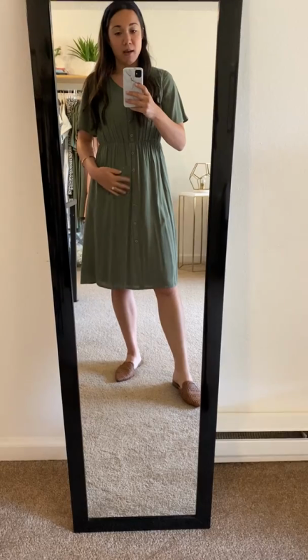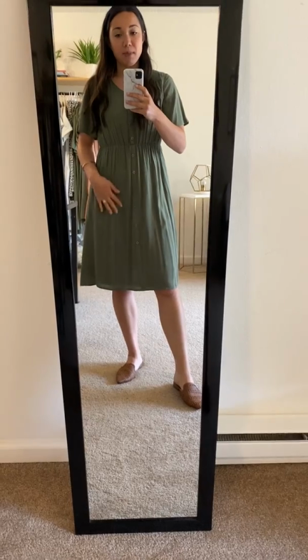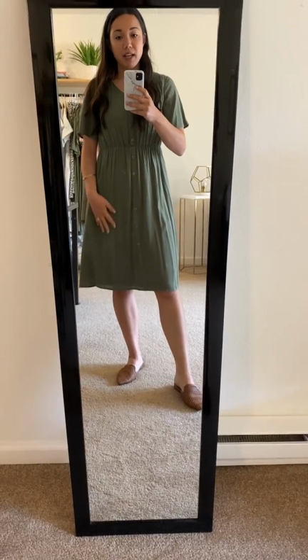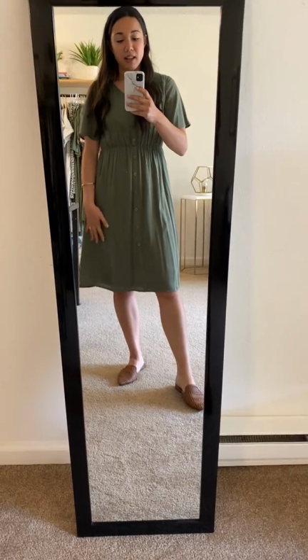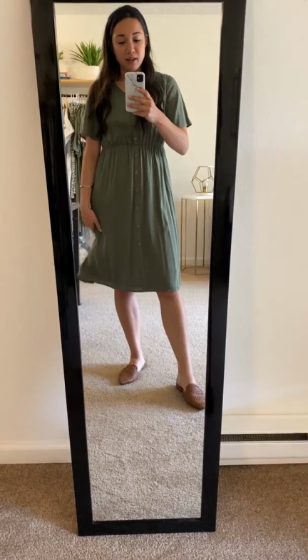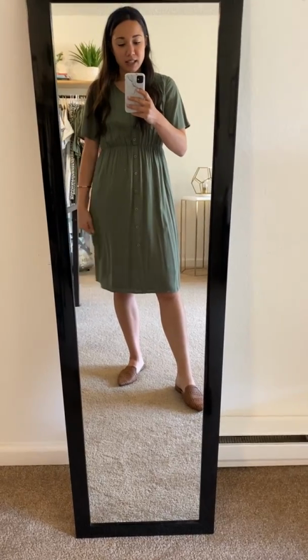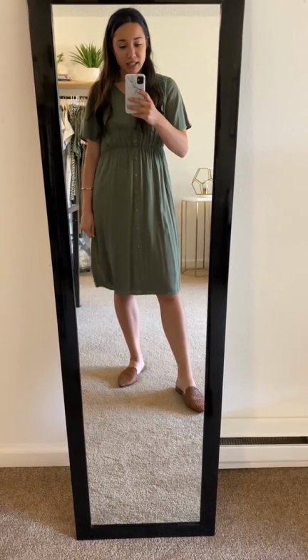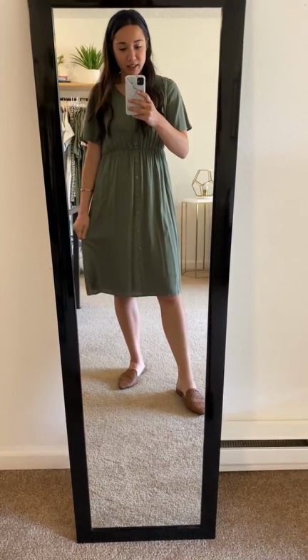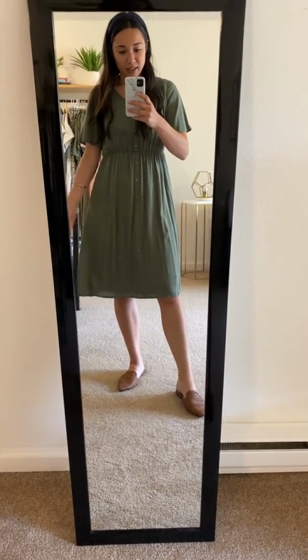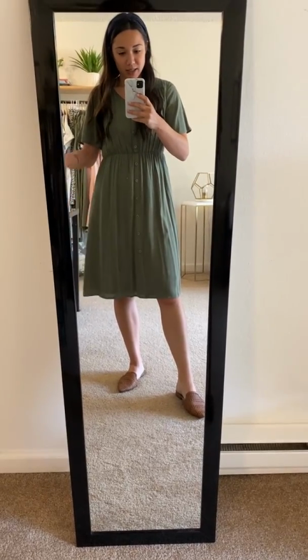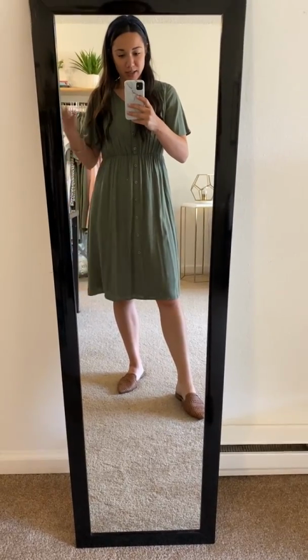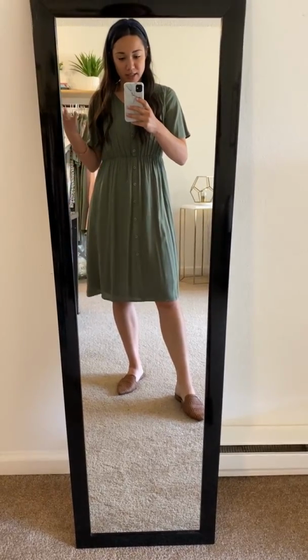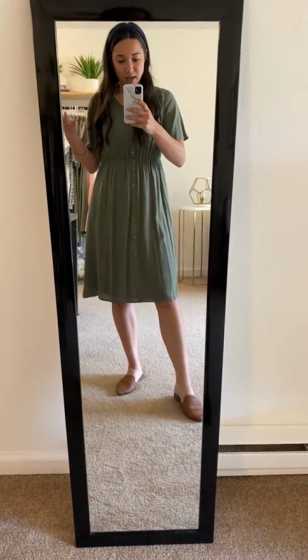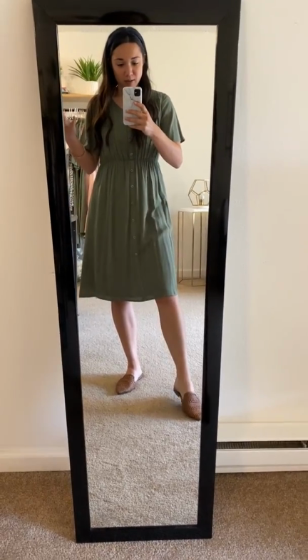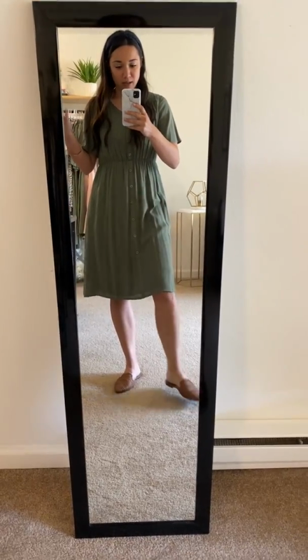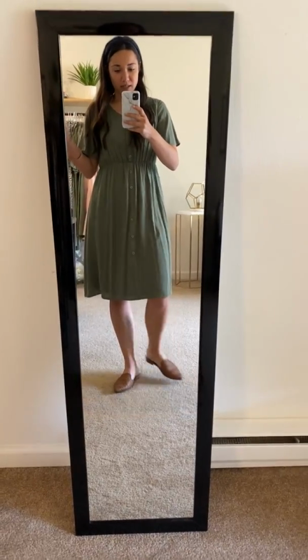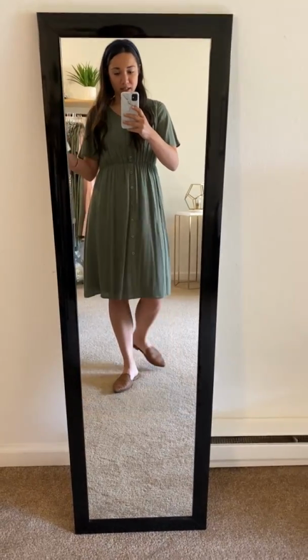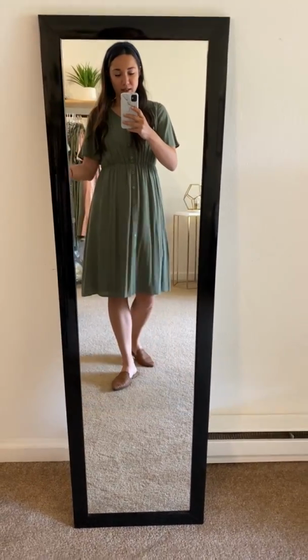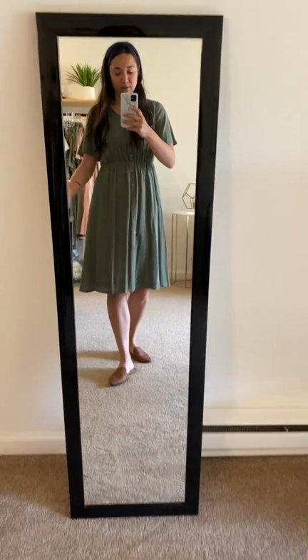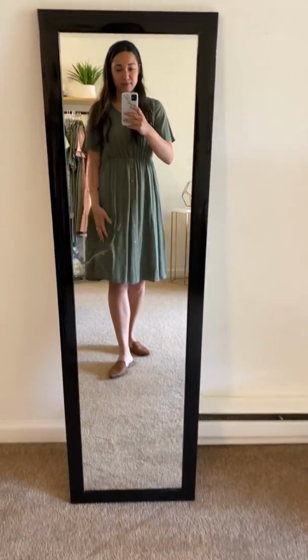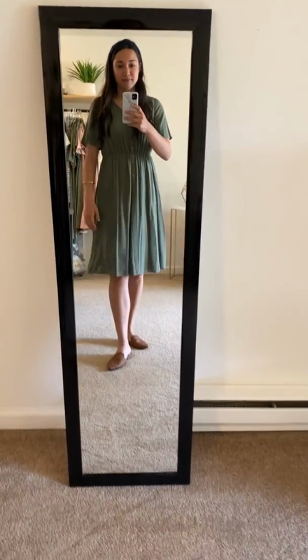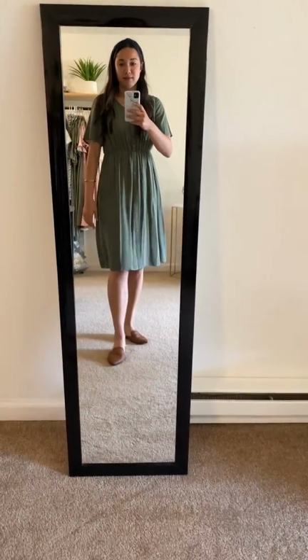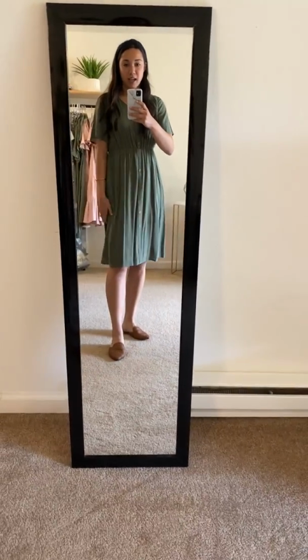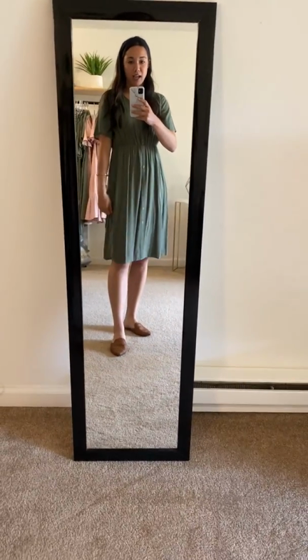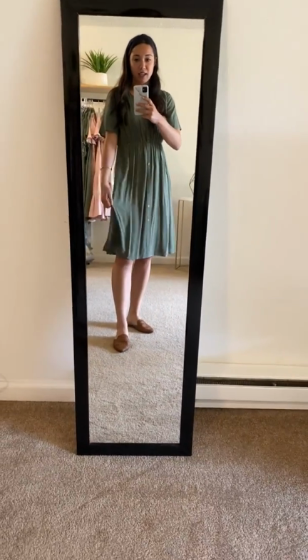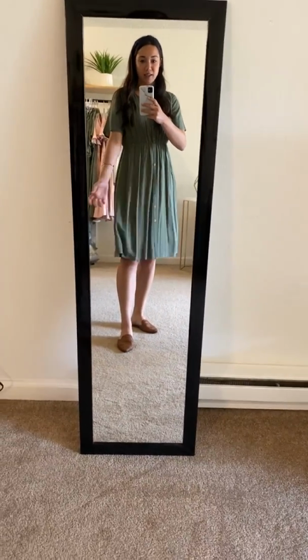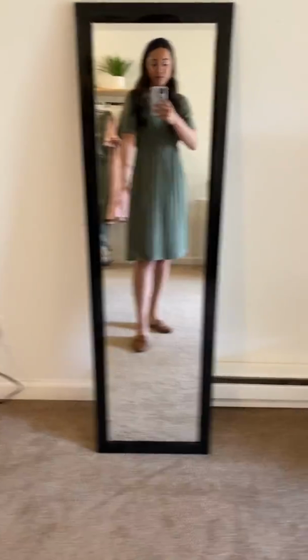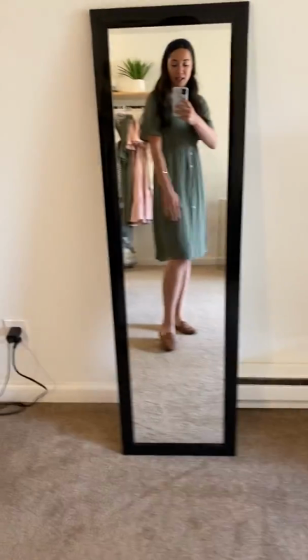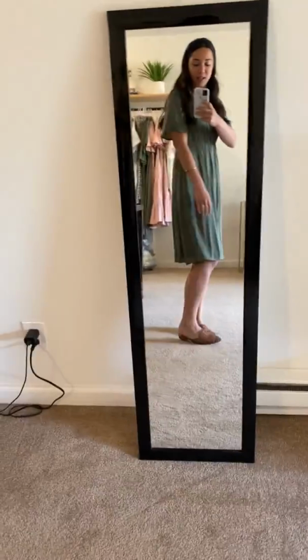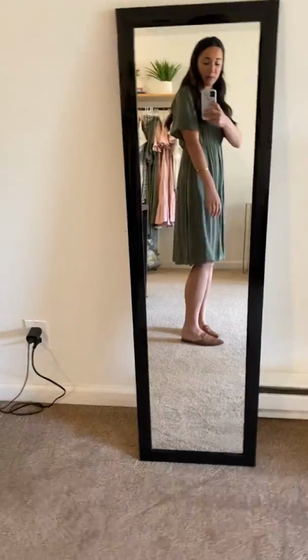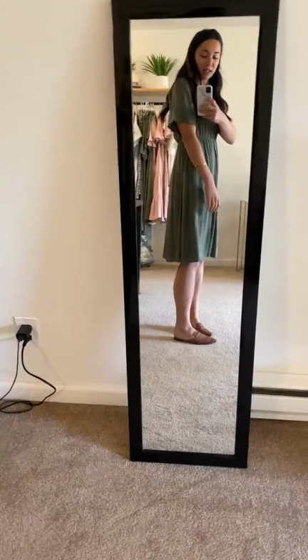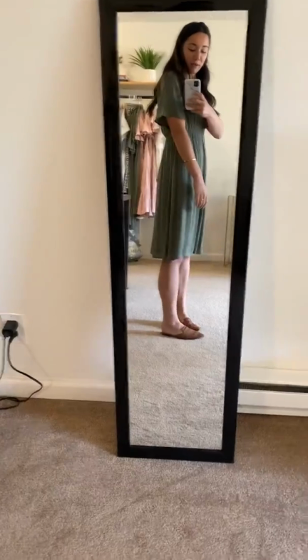But hello, this color is just so cute. I am in love.